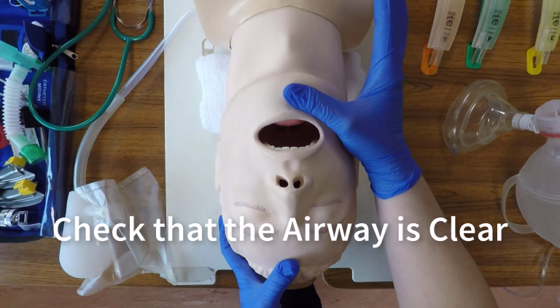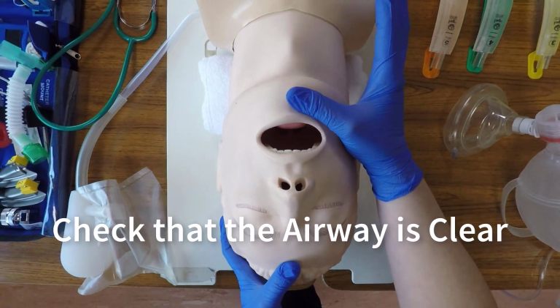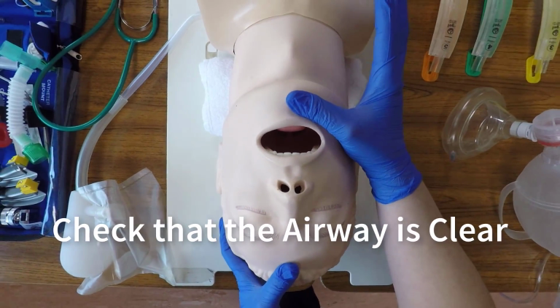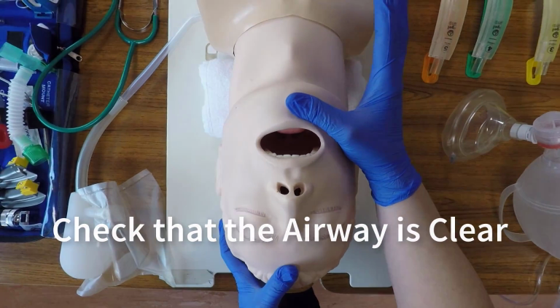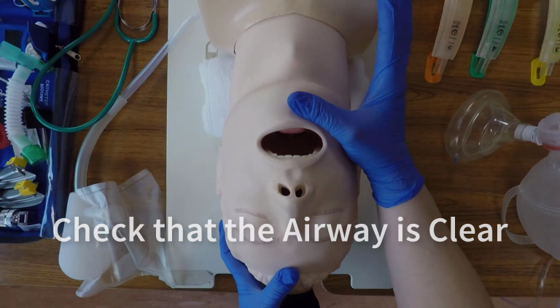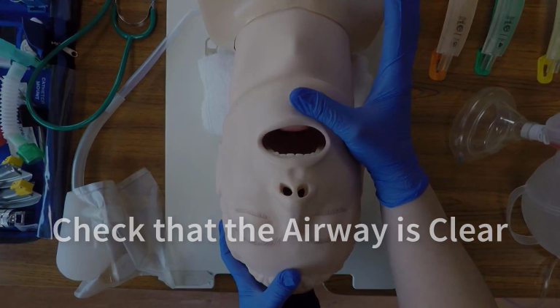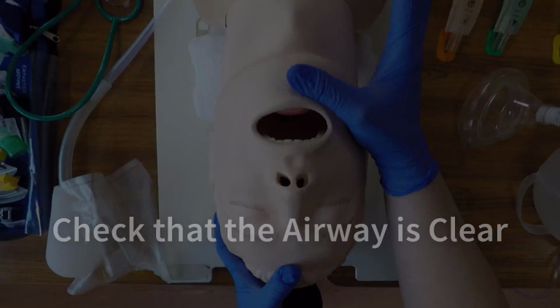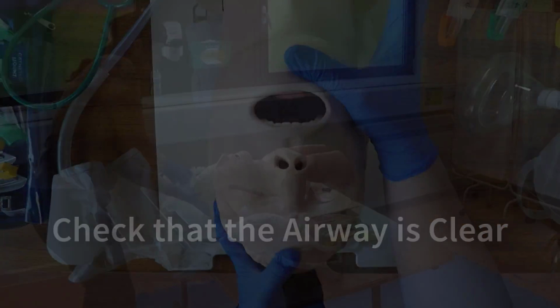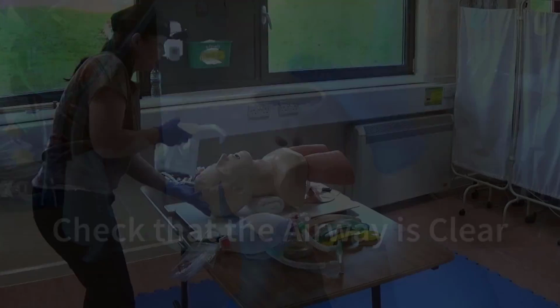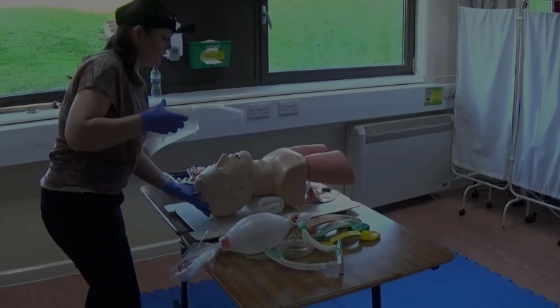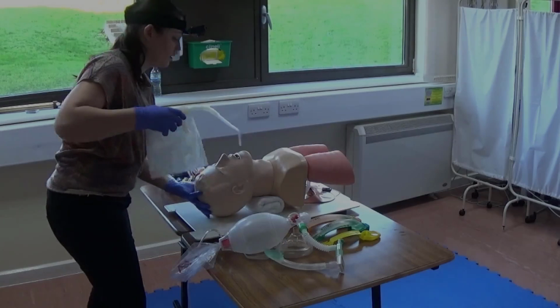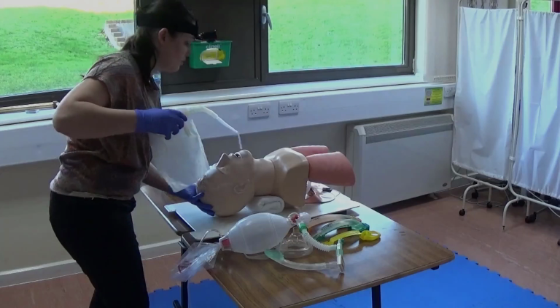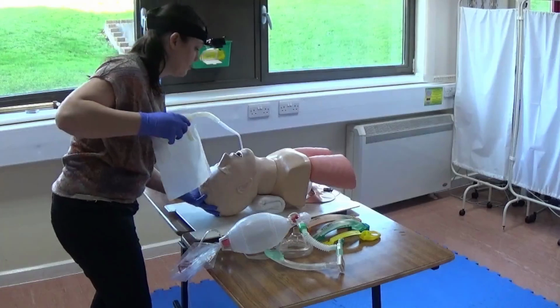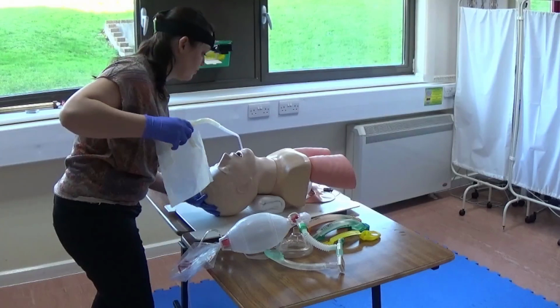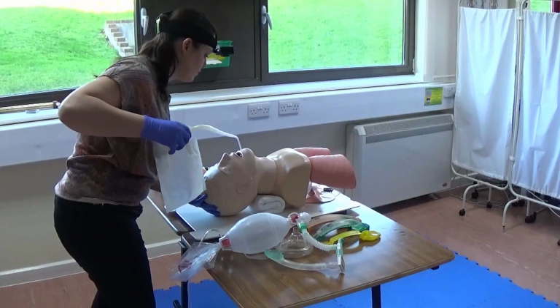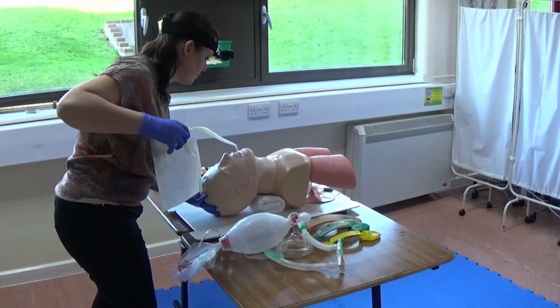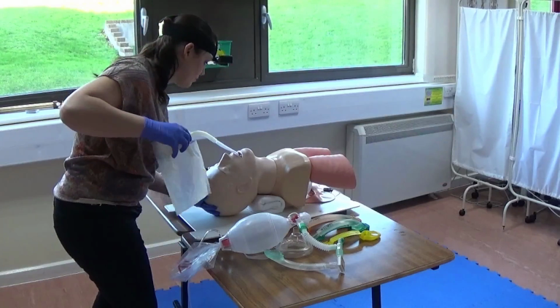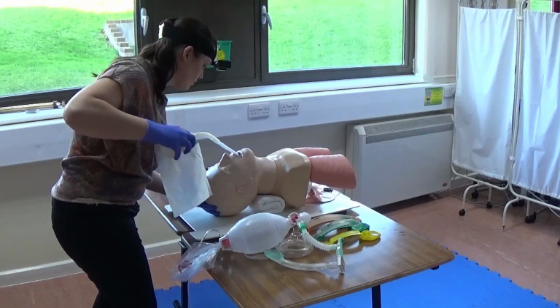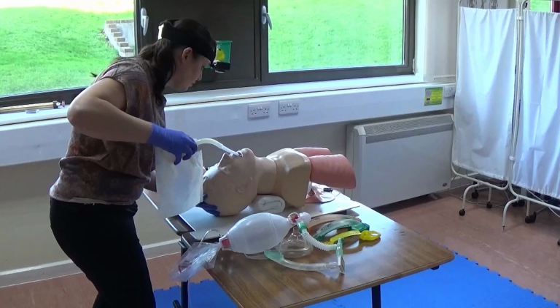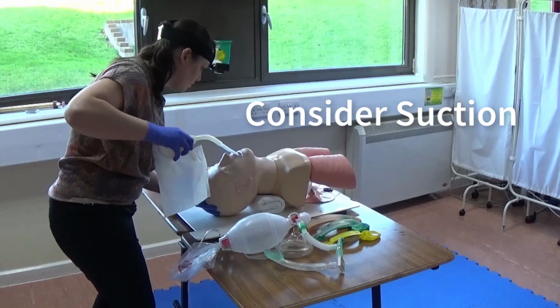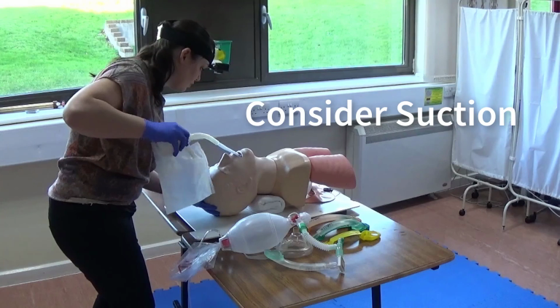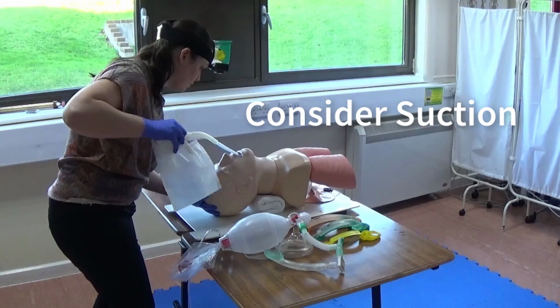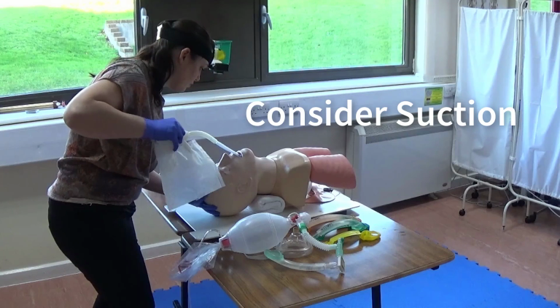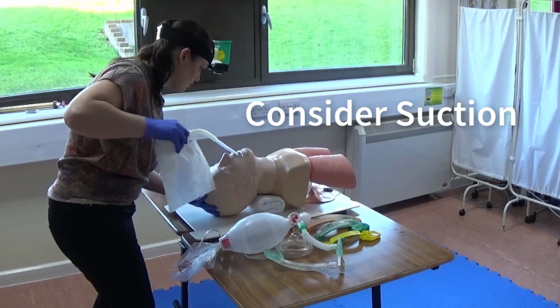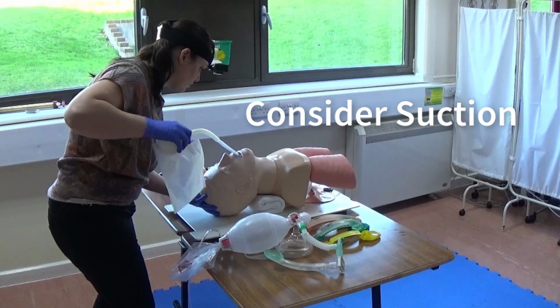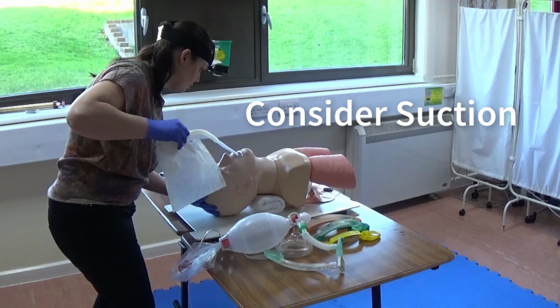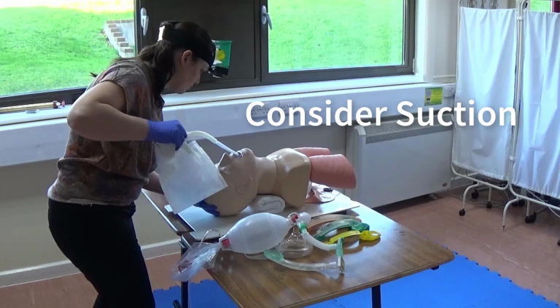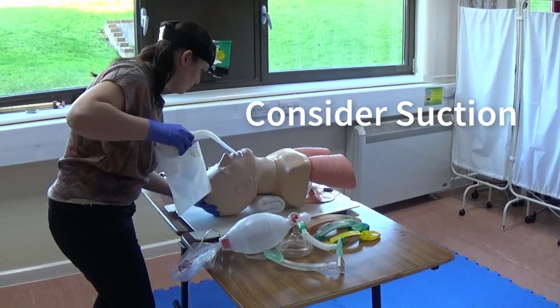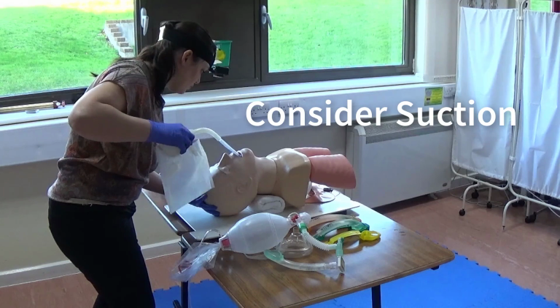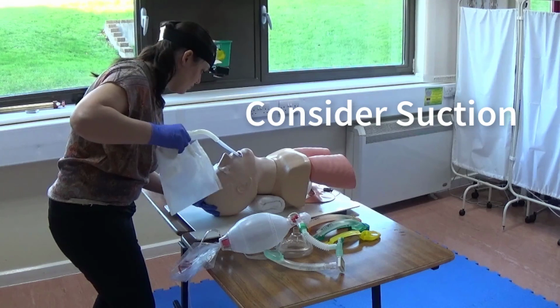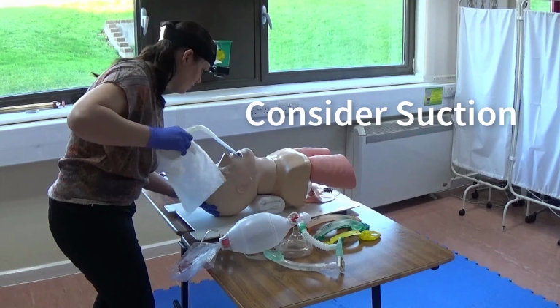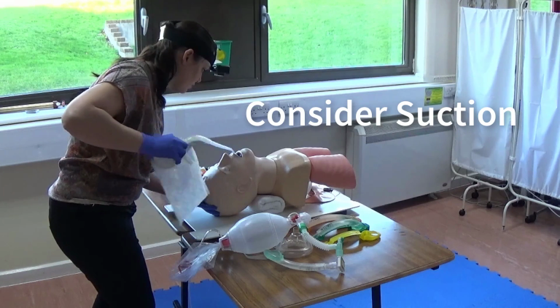First, we're going to check that the airway is clear and we're going to consider using suction if required.